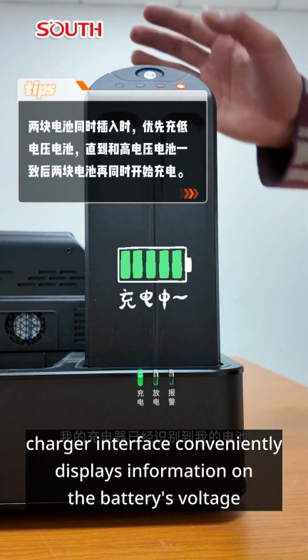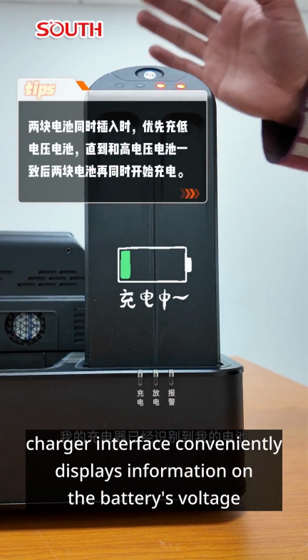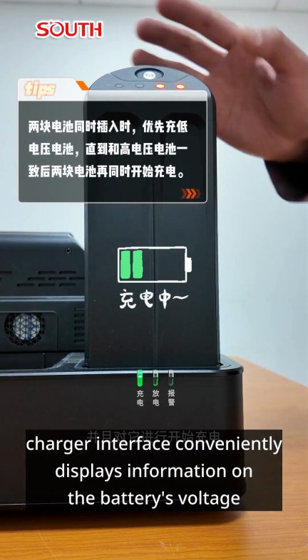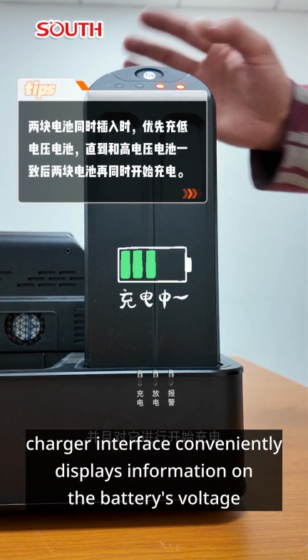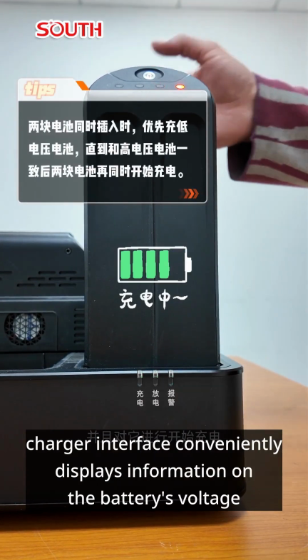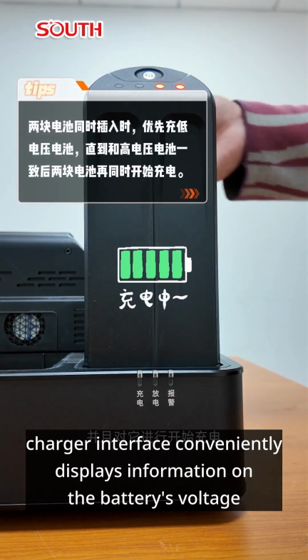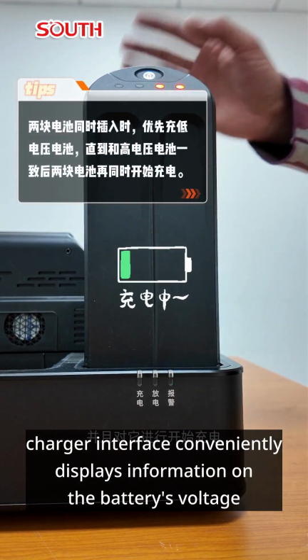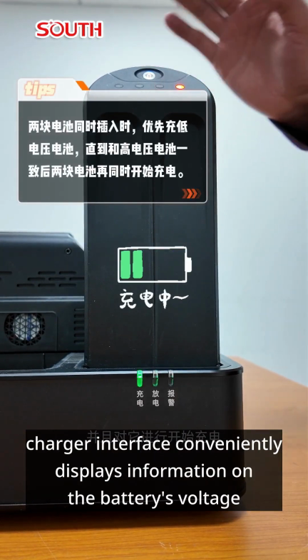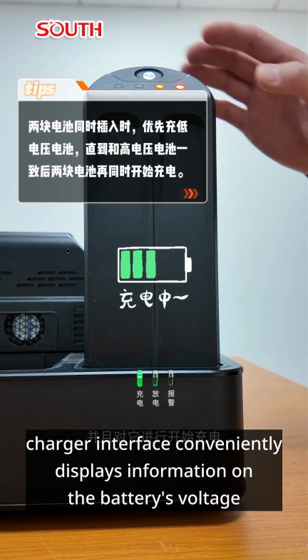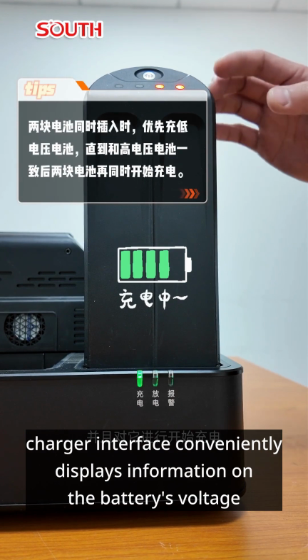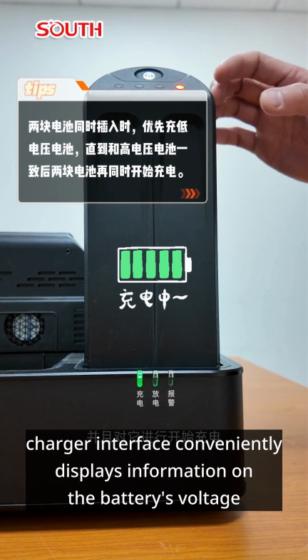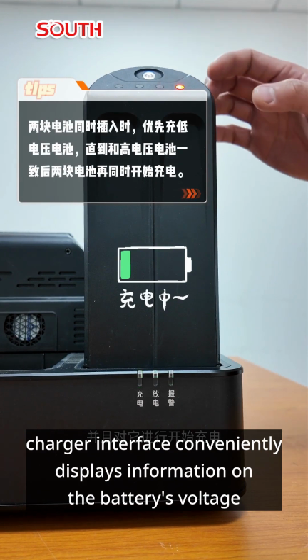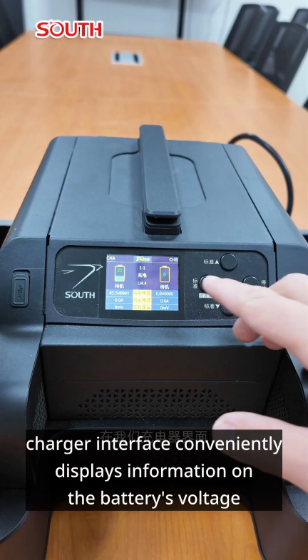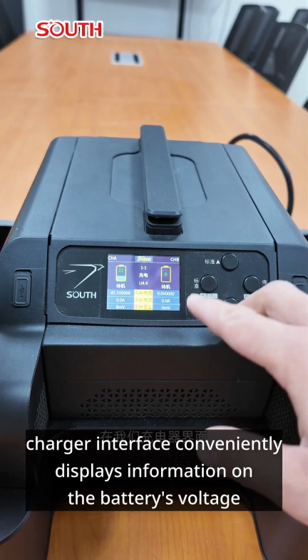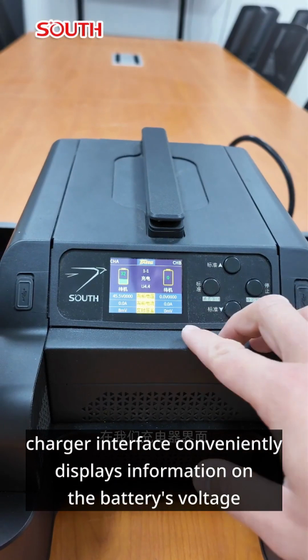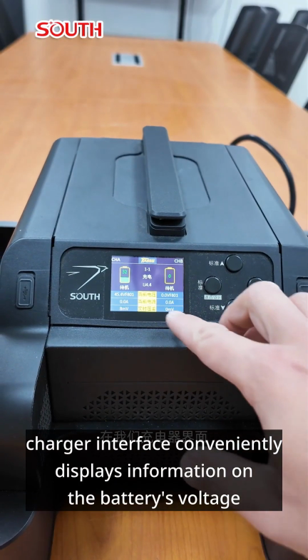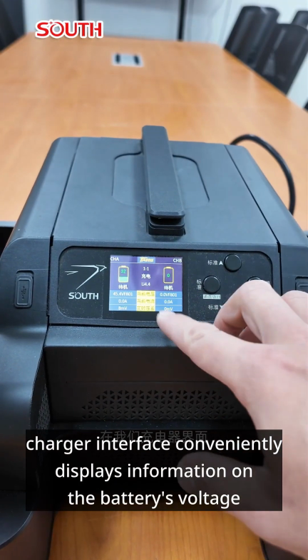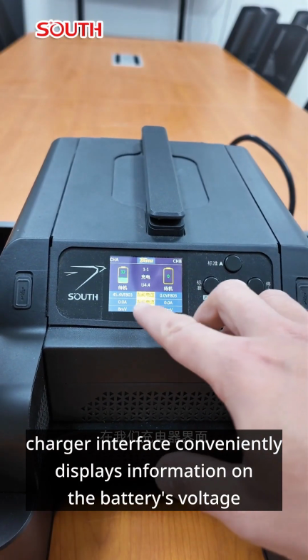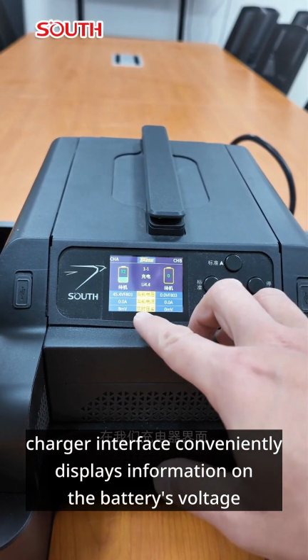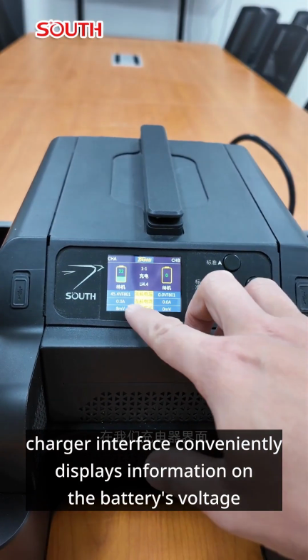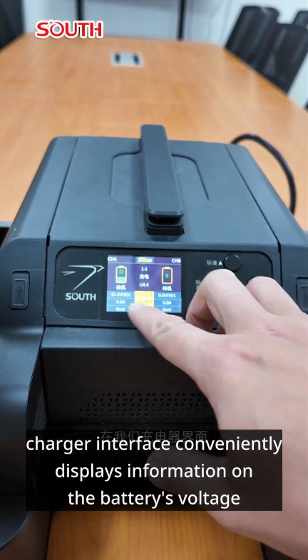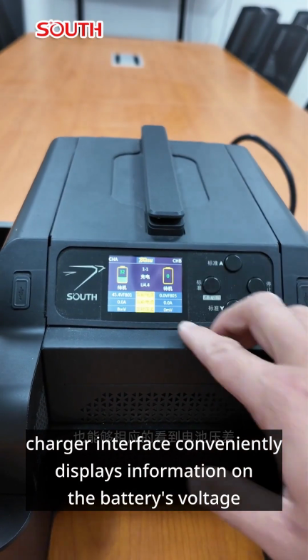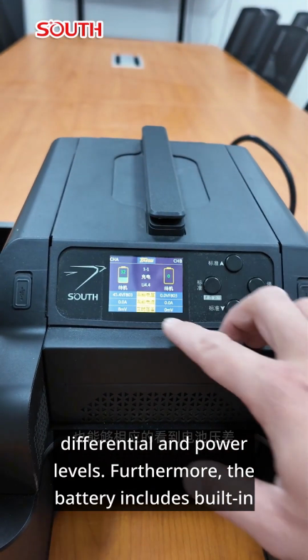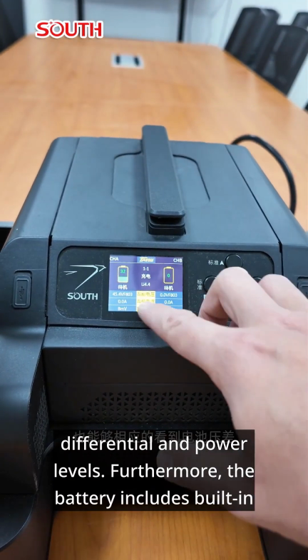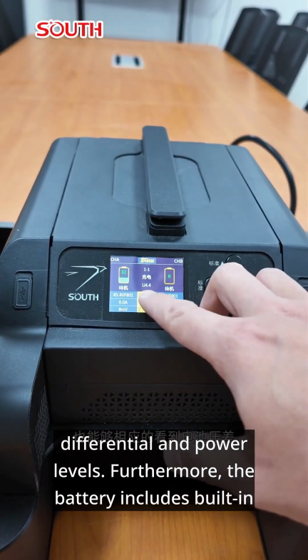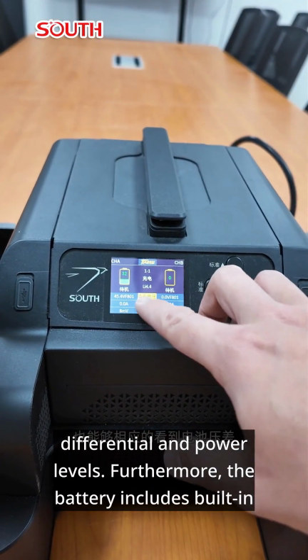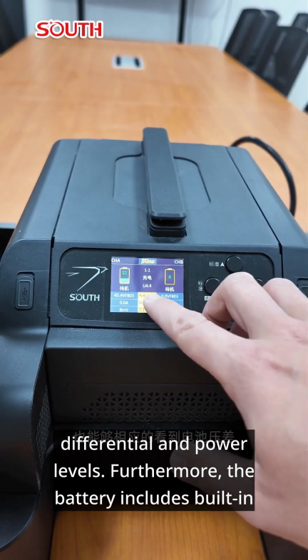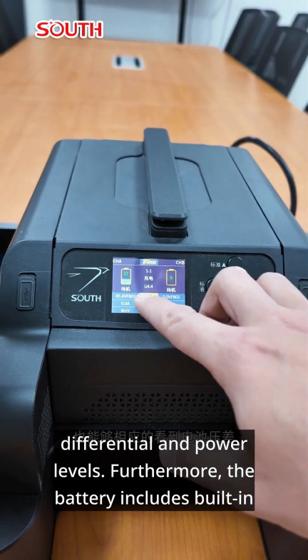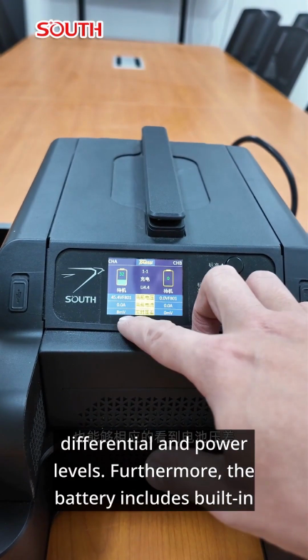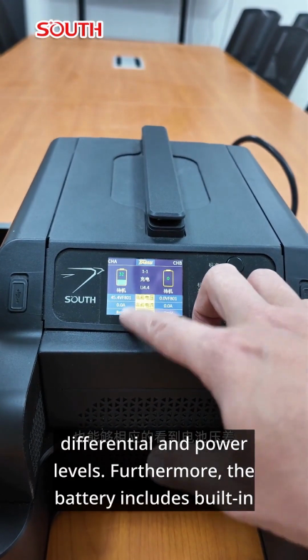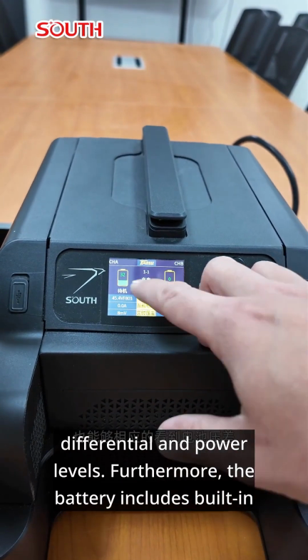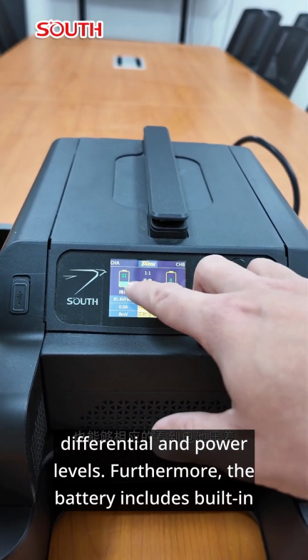Moreover, our charger interface conveniently displays information on the battery's voltage, differential, and power levels.